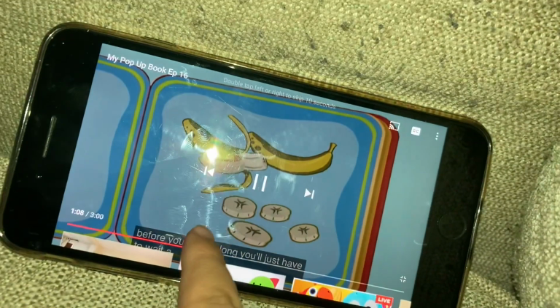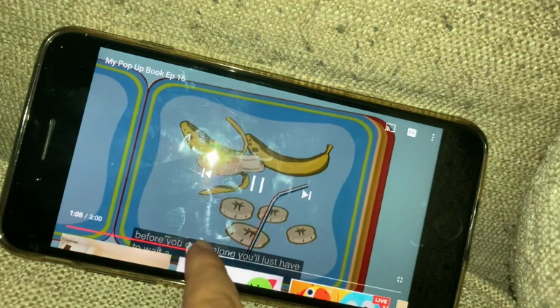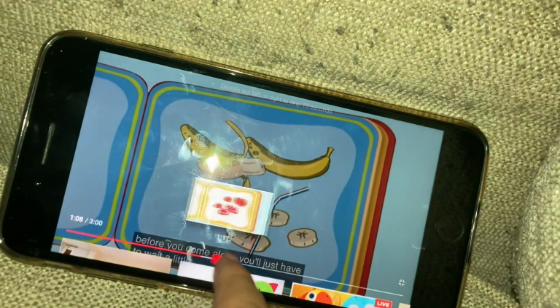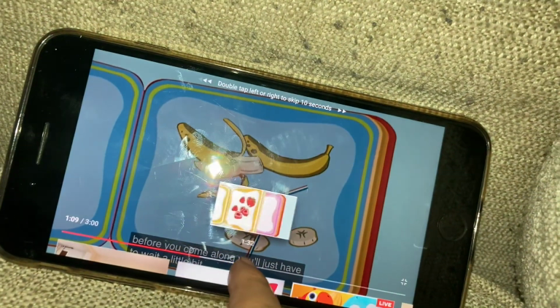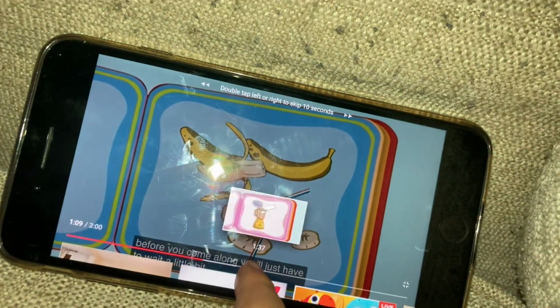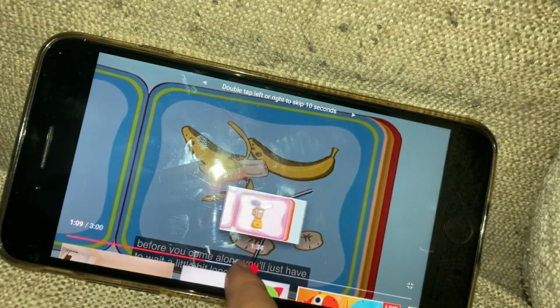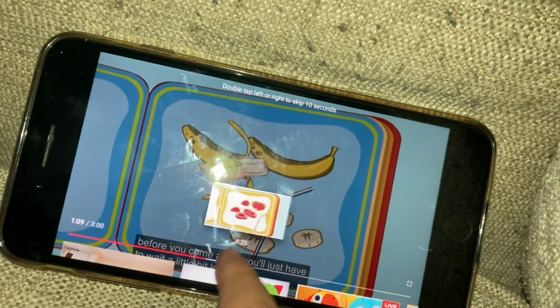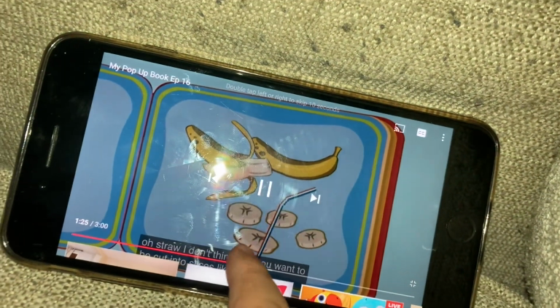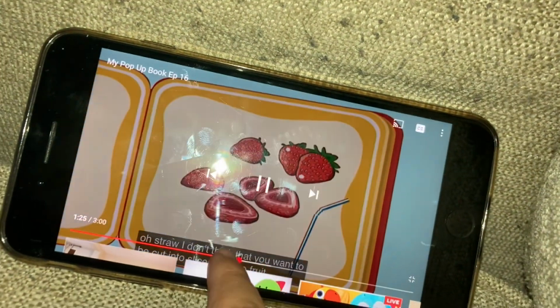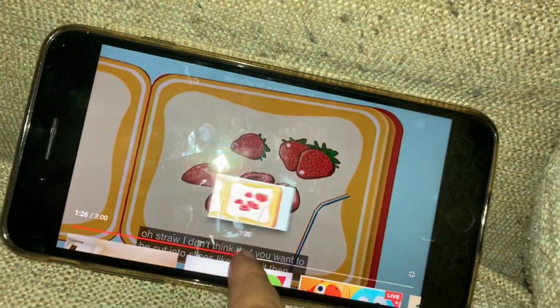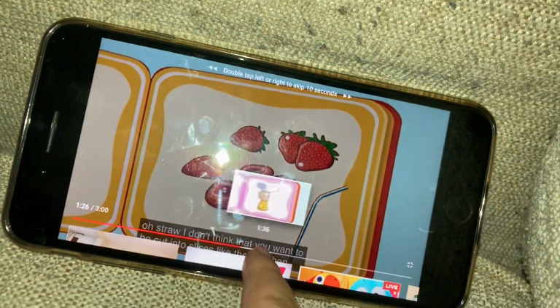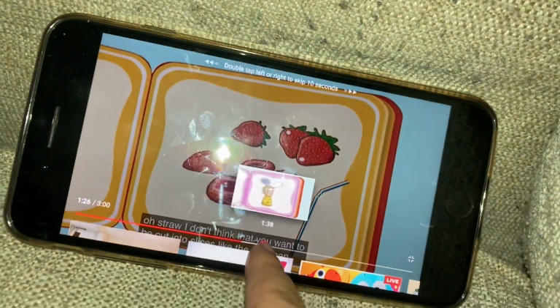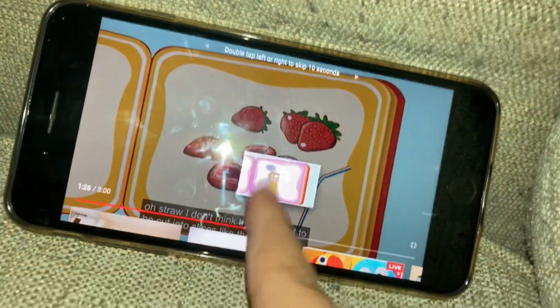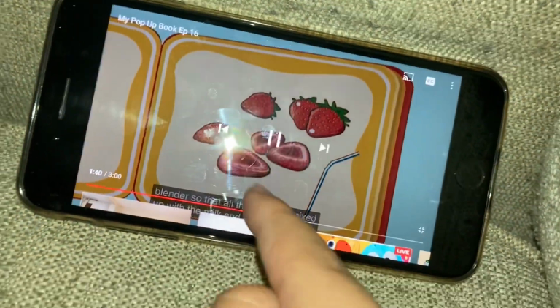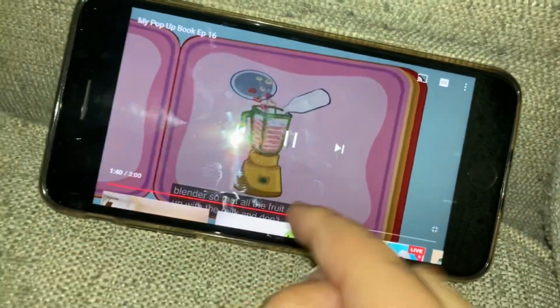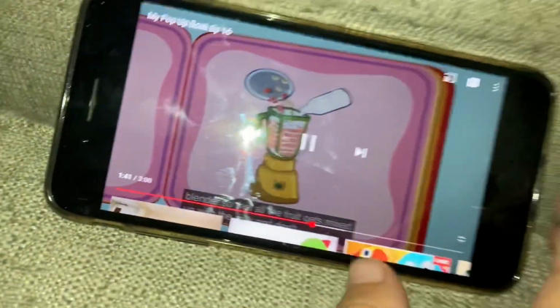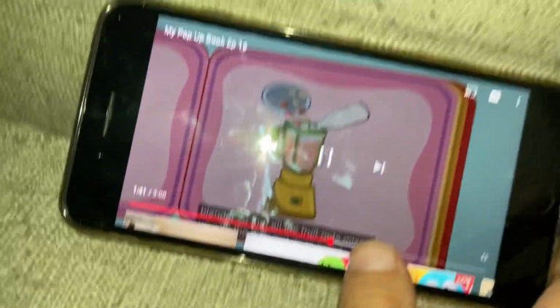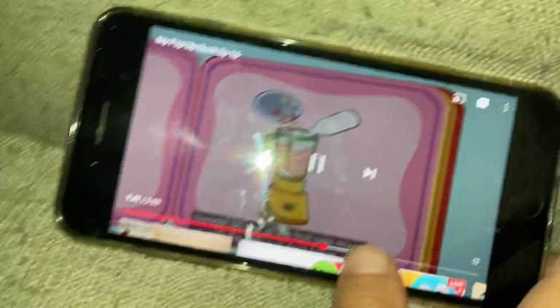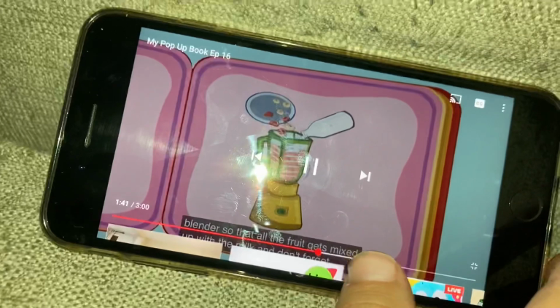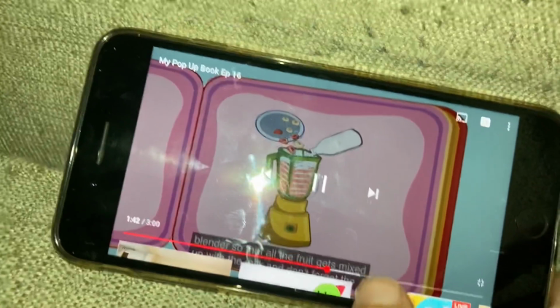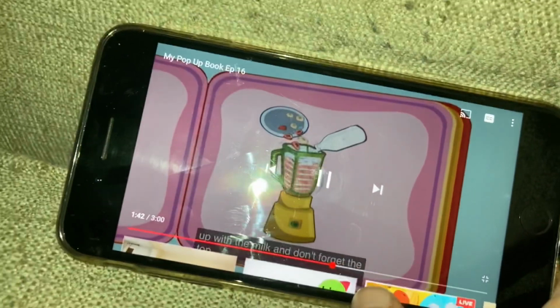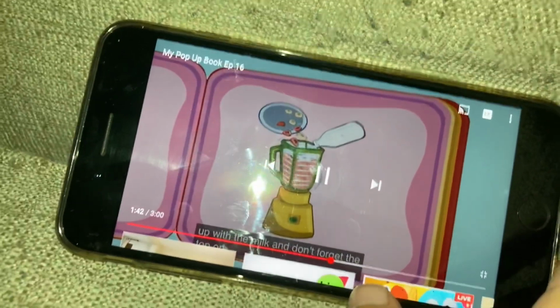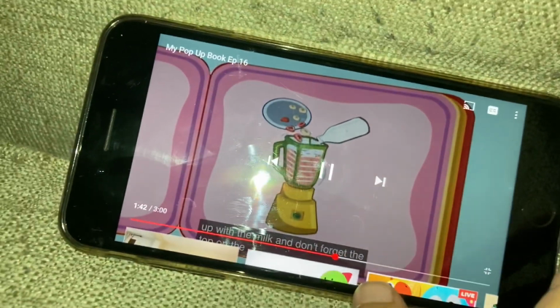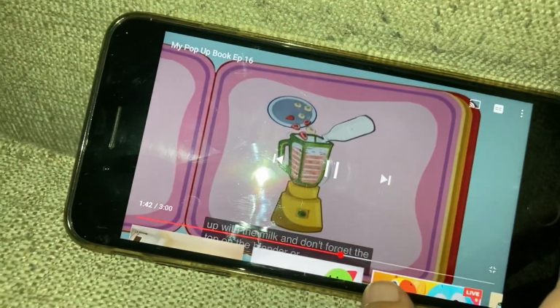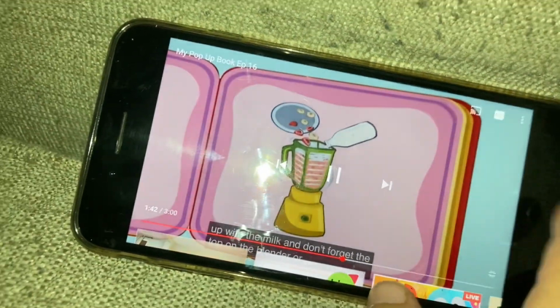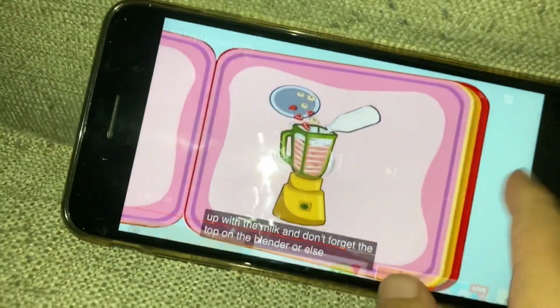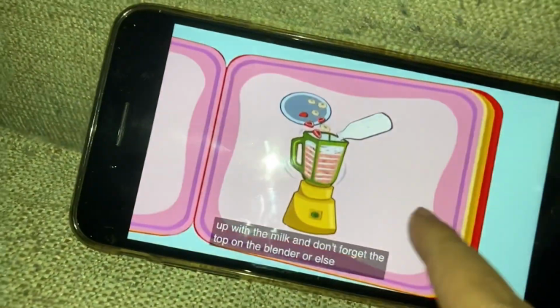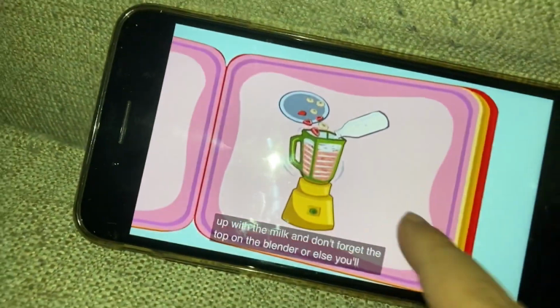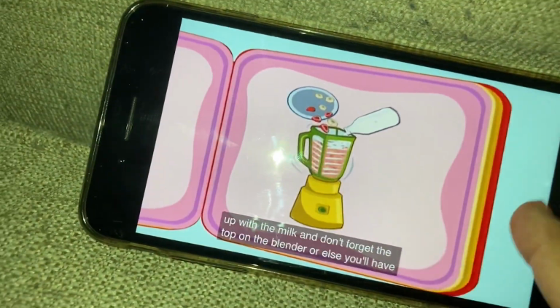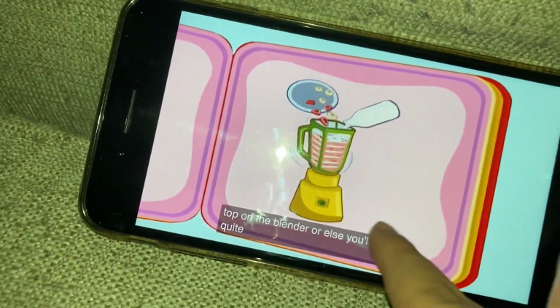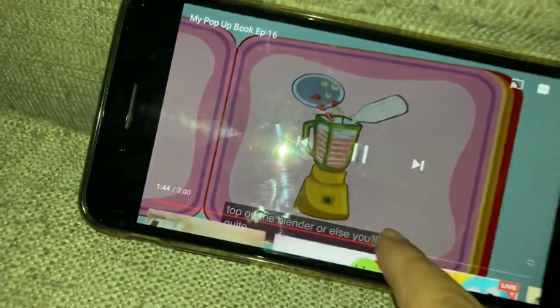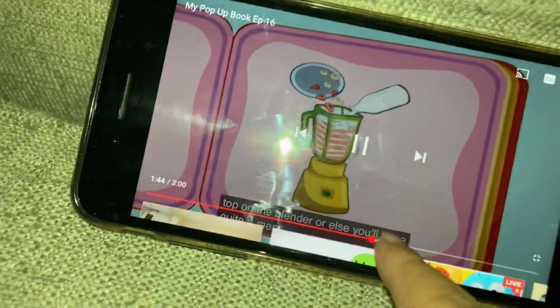Place a banana, strawberries, cut. And don't forget the top on the blender, or else you'll have a mess.